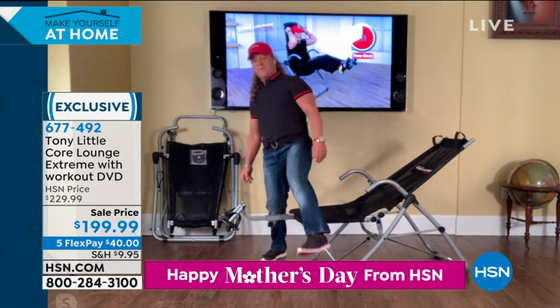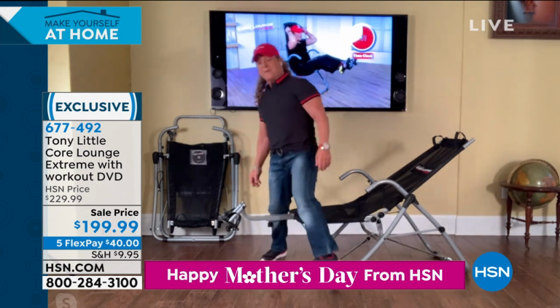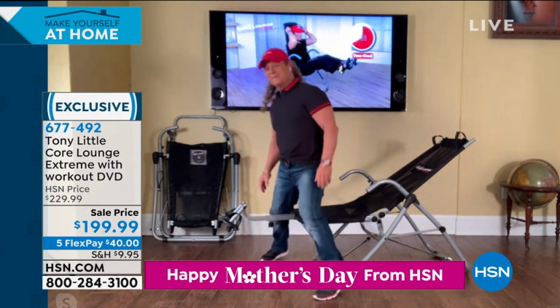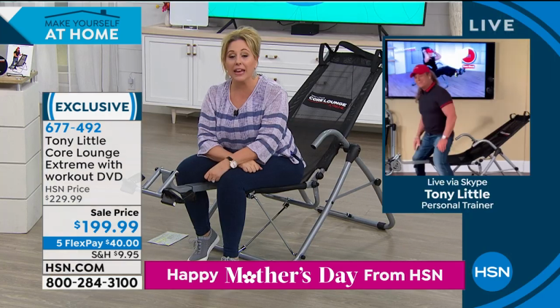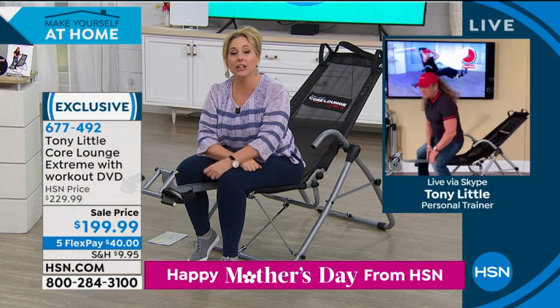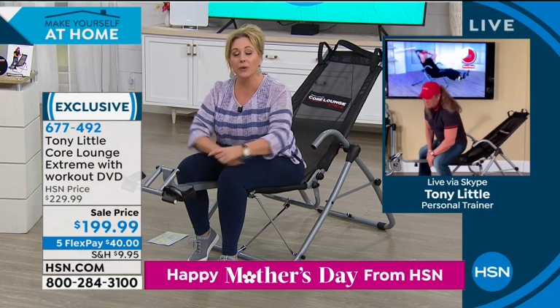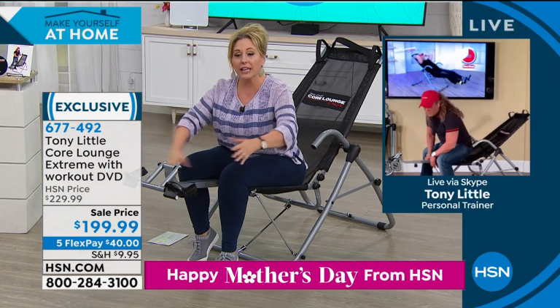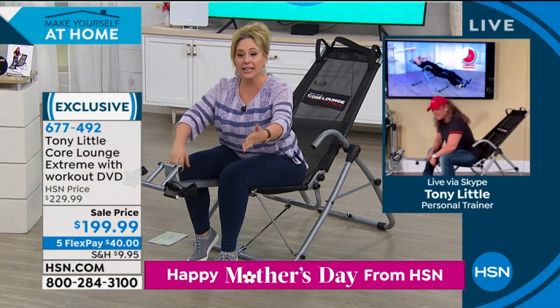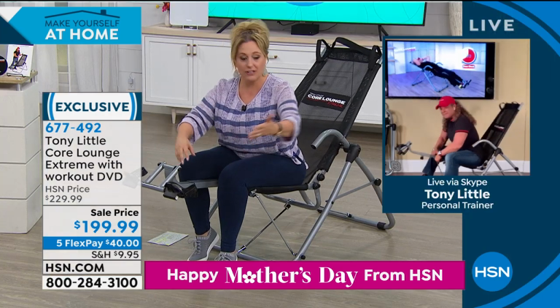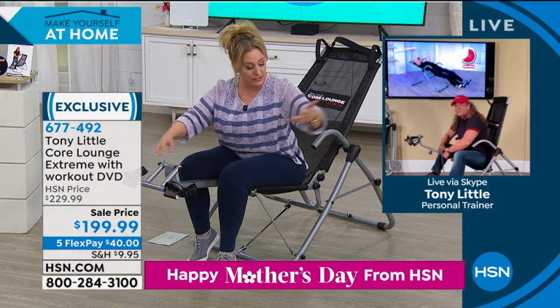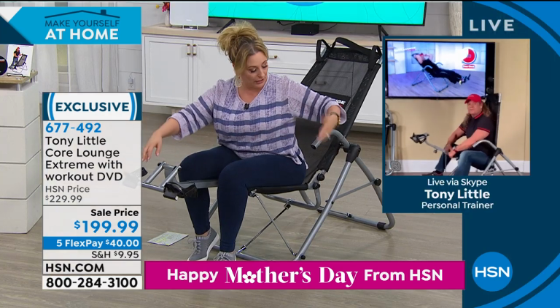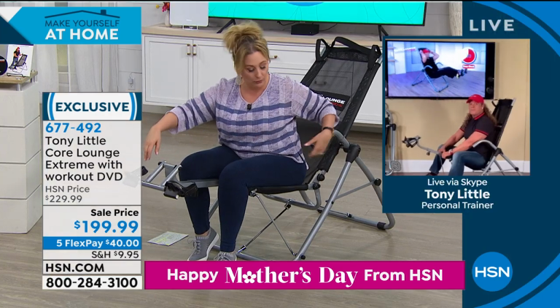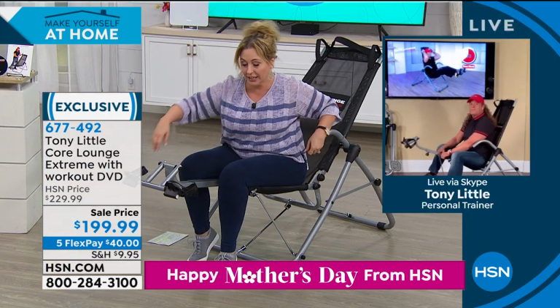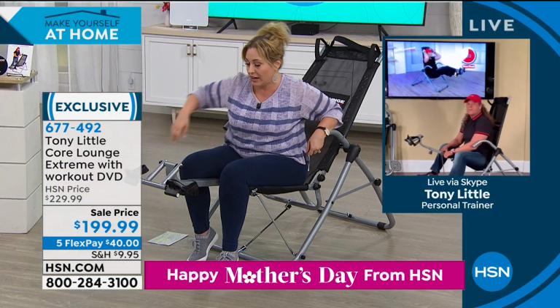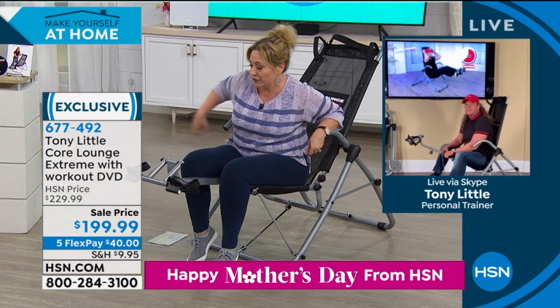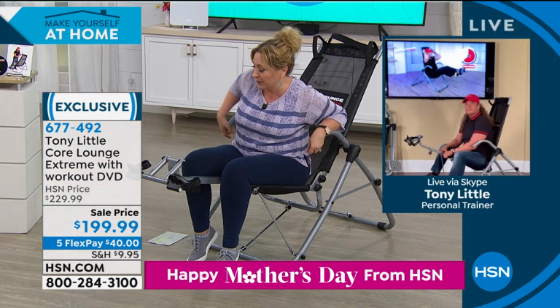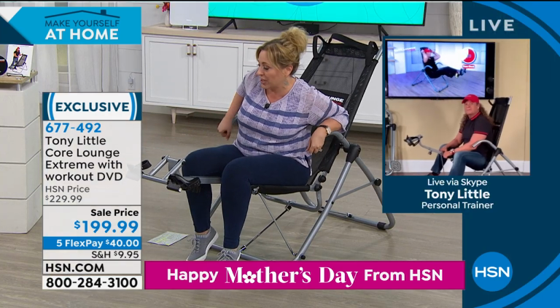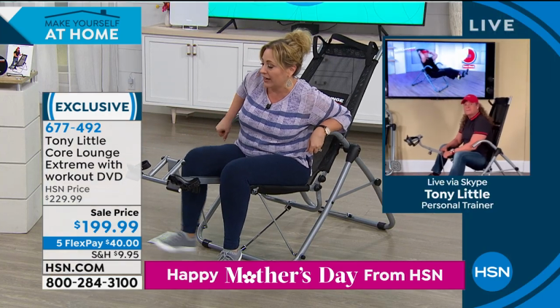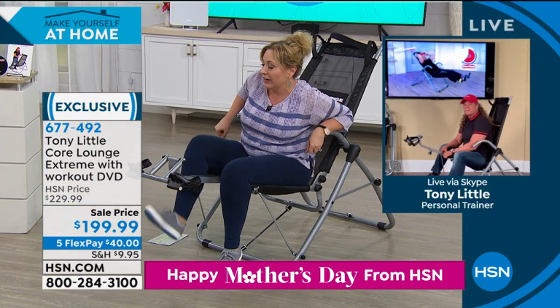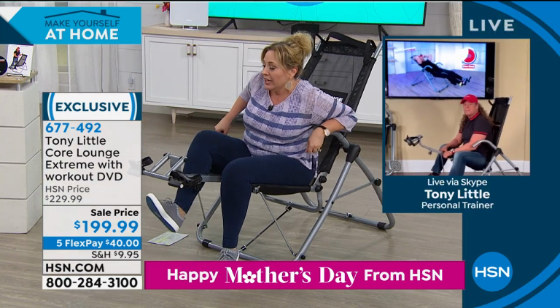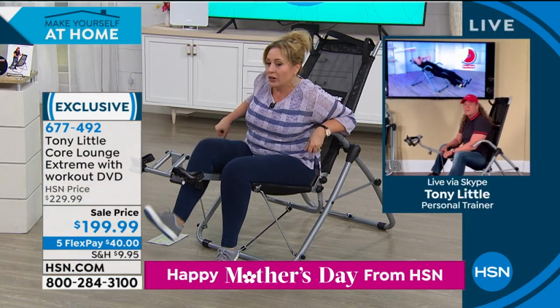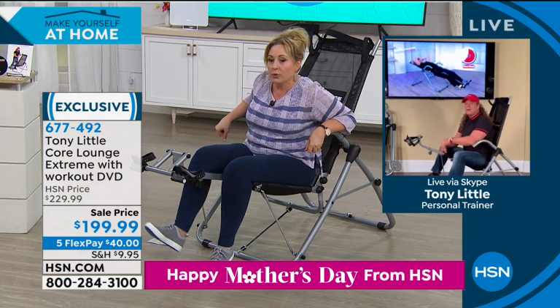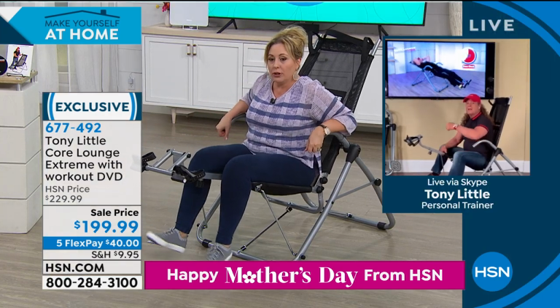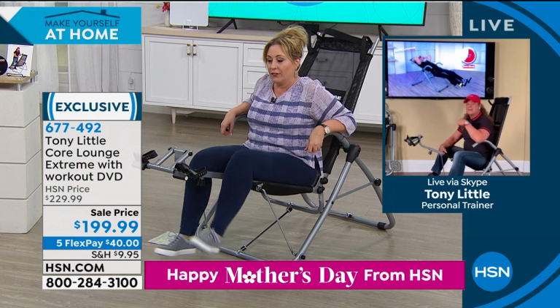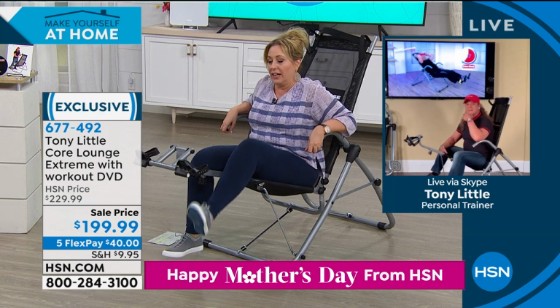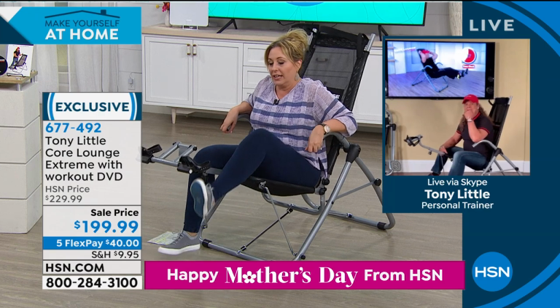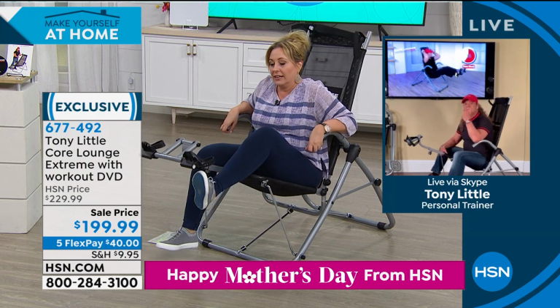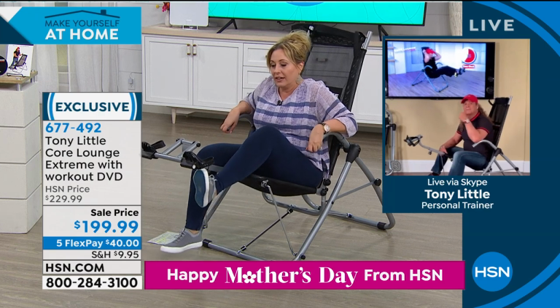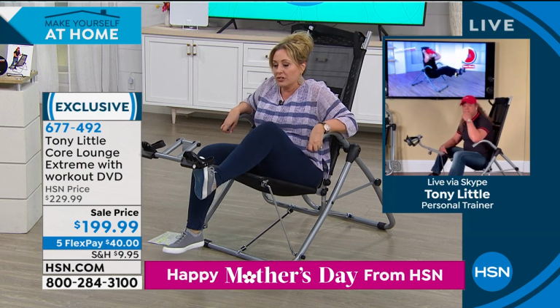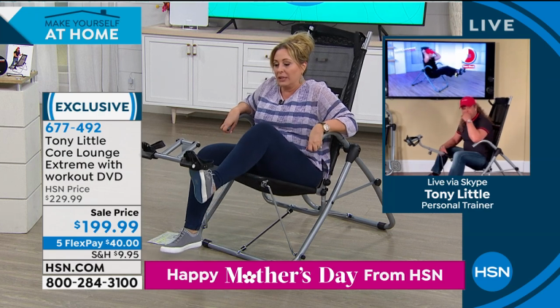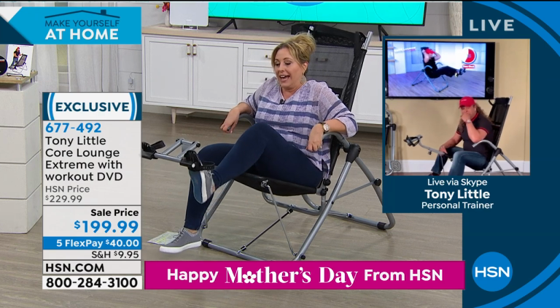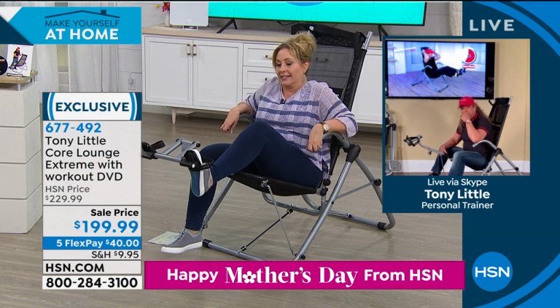Tony, this is great, and you know what I like? It's also like a really comfortable chair. You put your feet in and just relax.